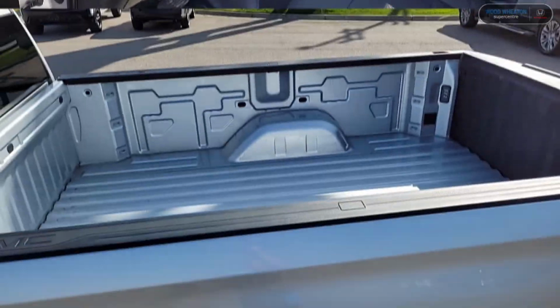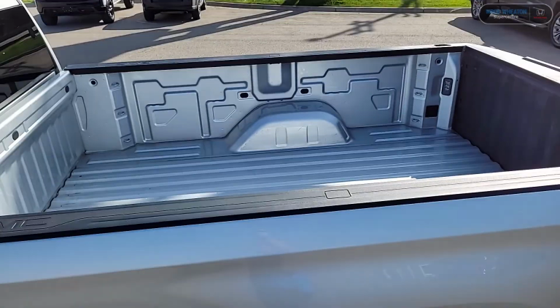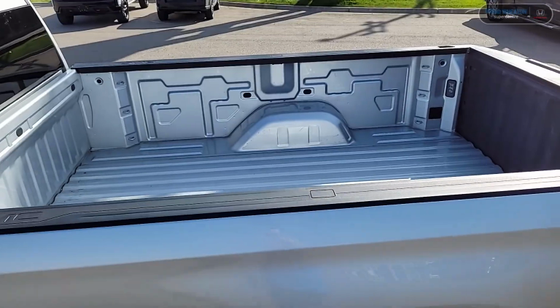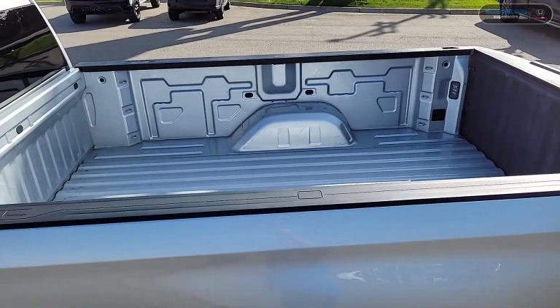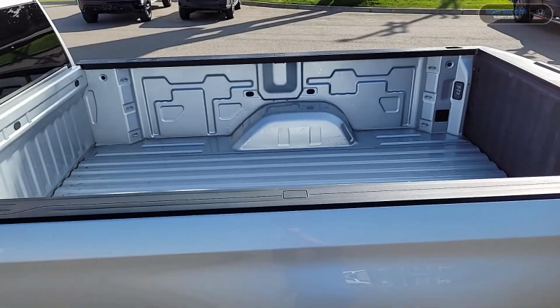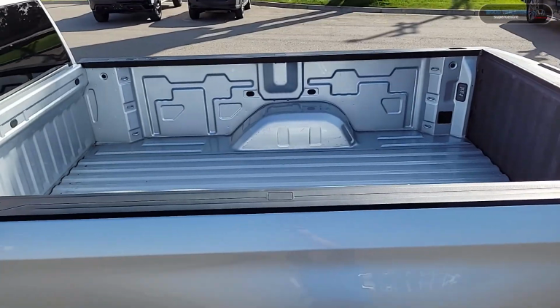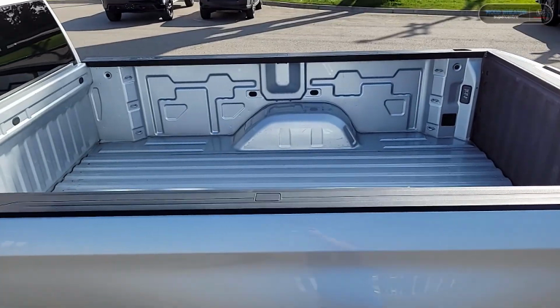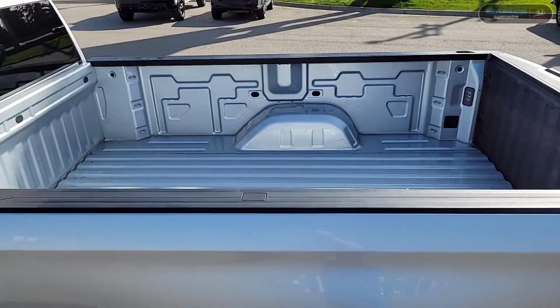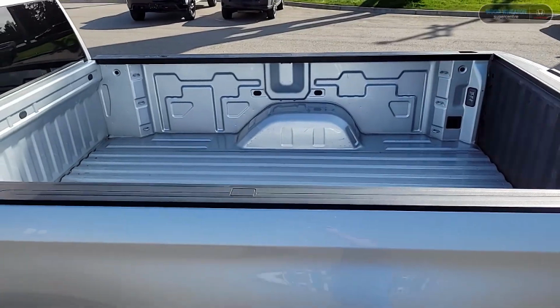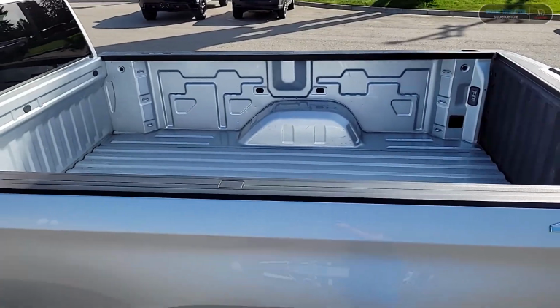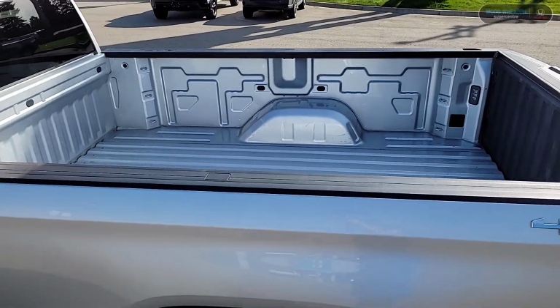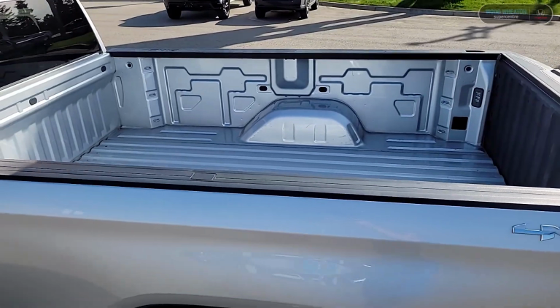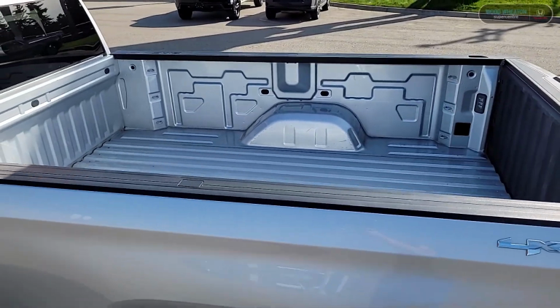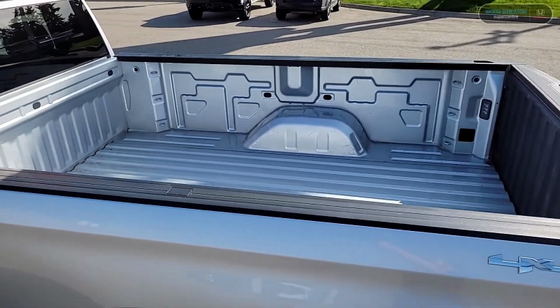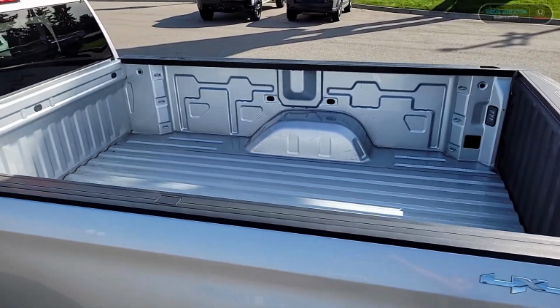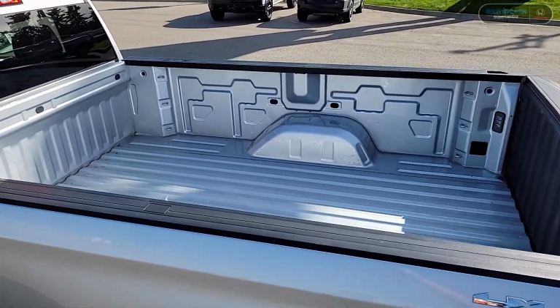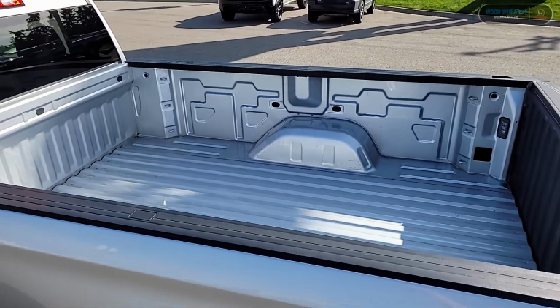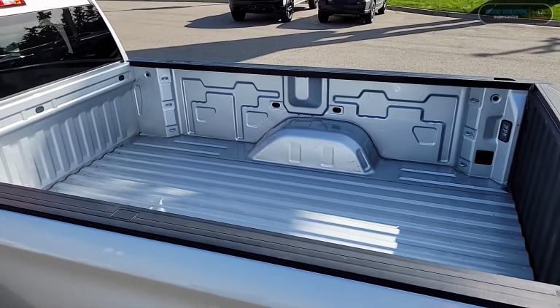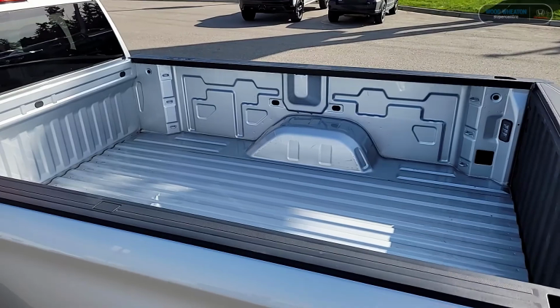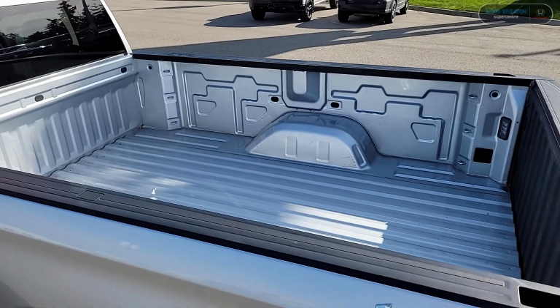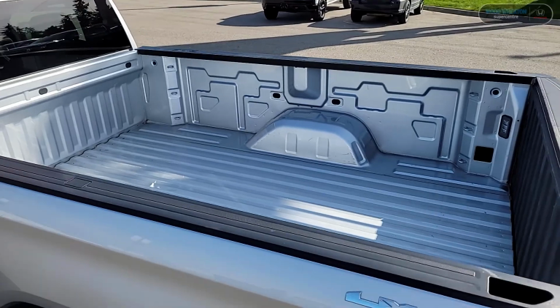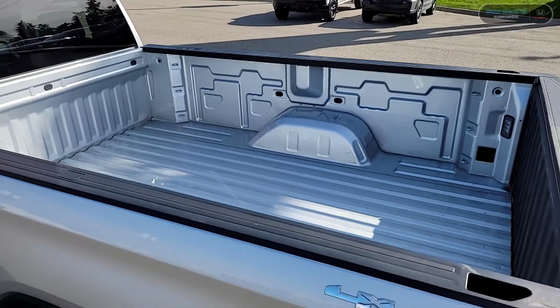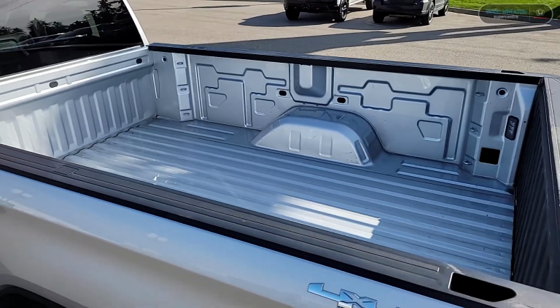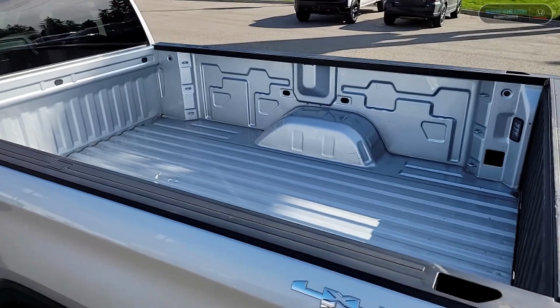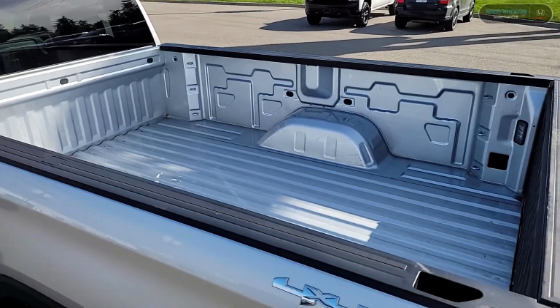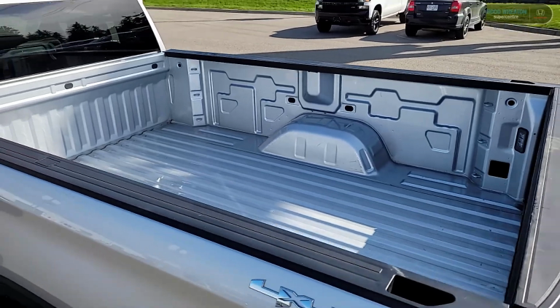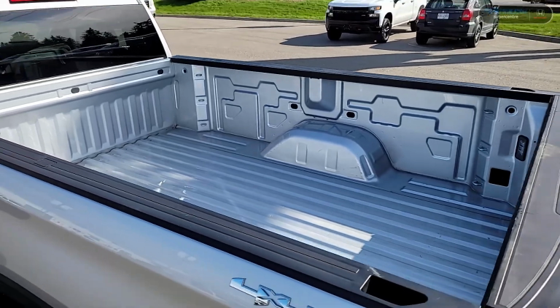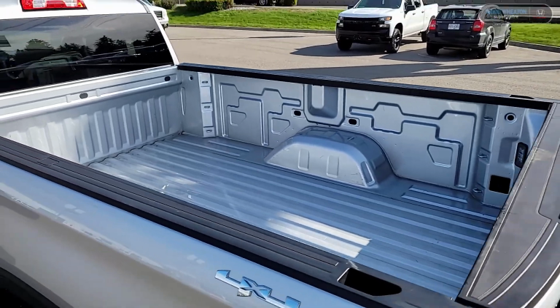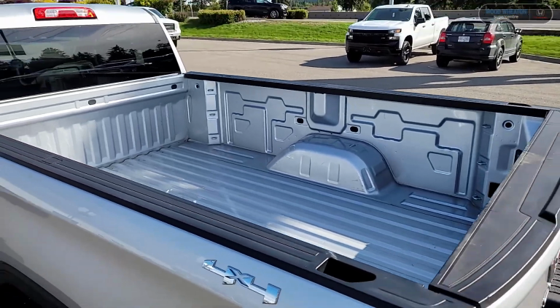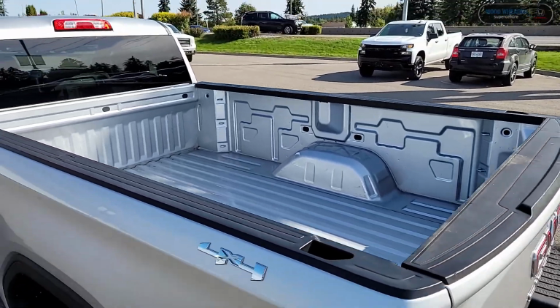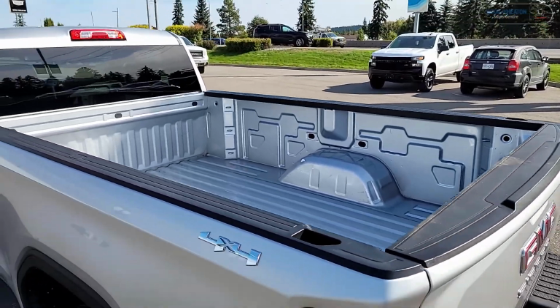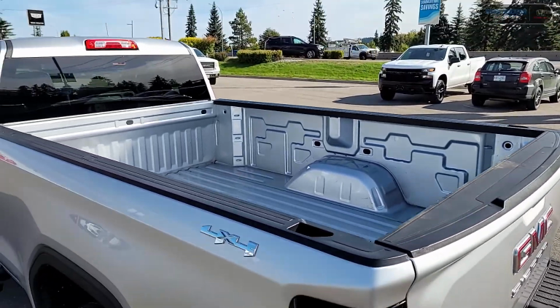Let's take a peek back here — you can see the long bed offering tons of cargo space and volume.